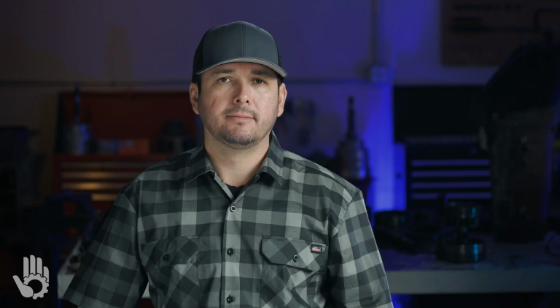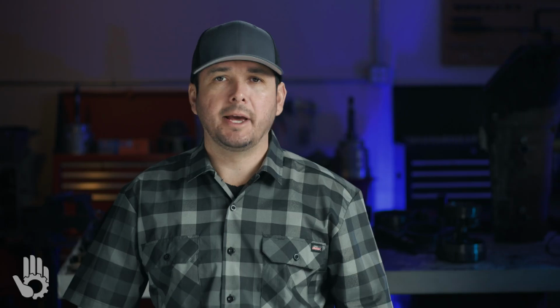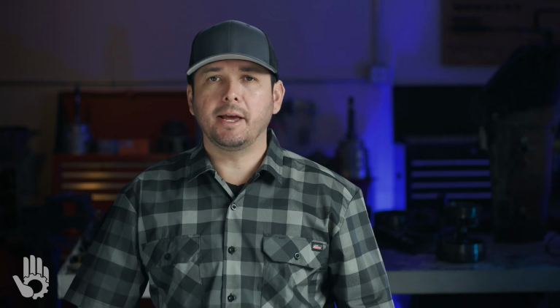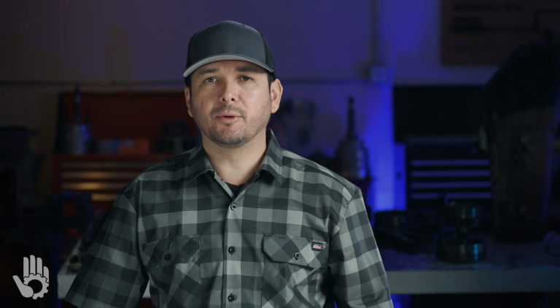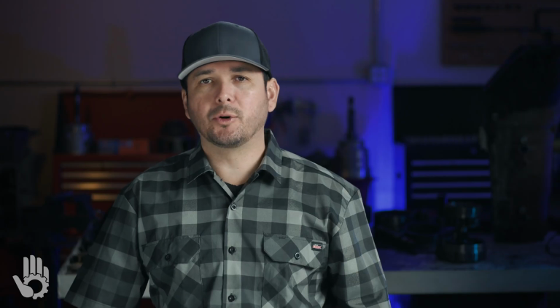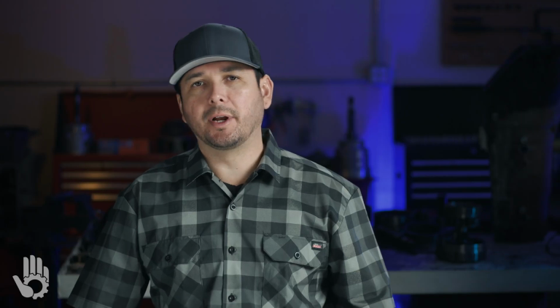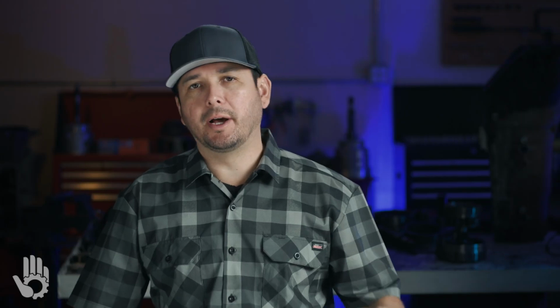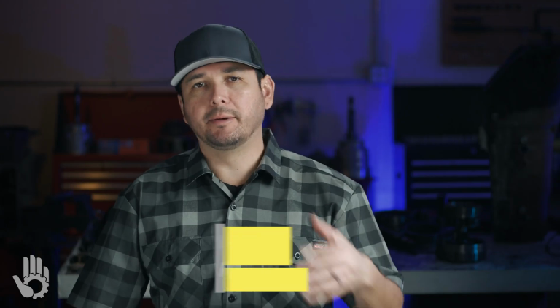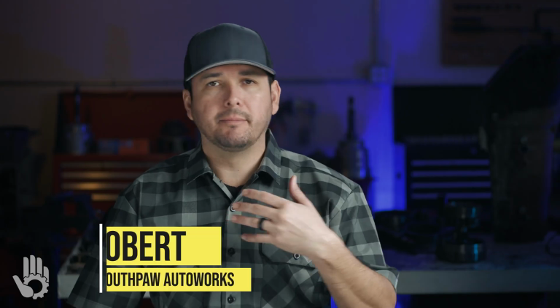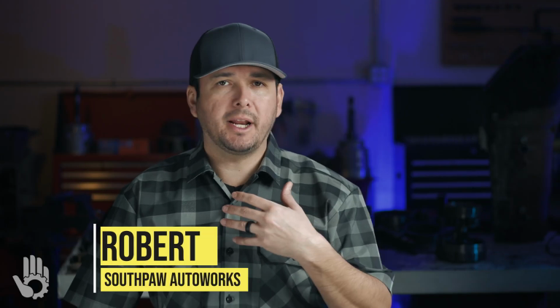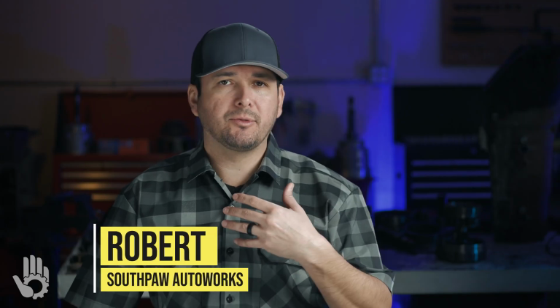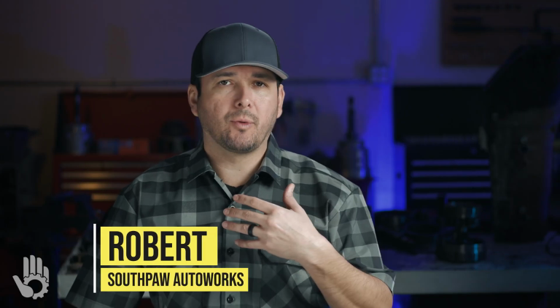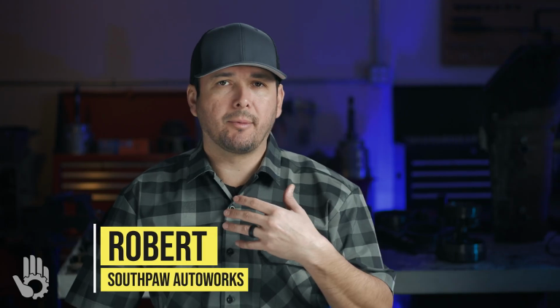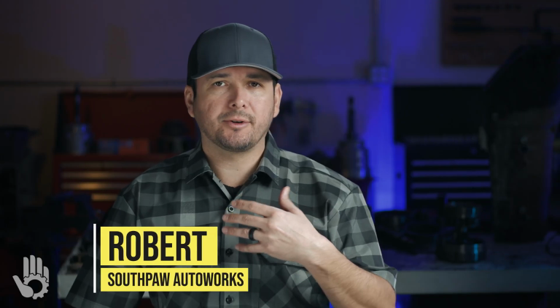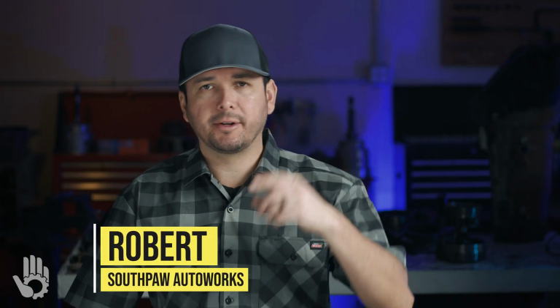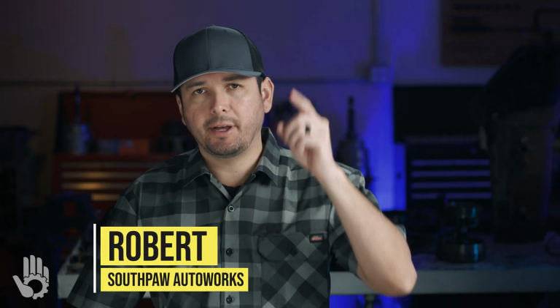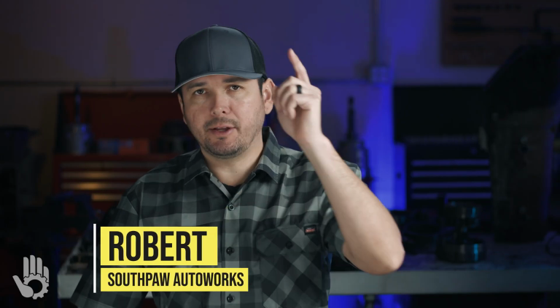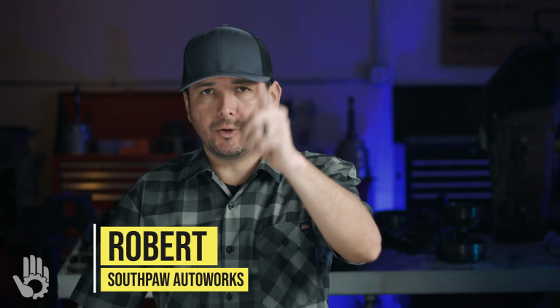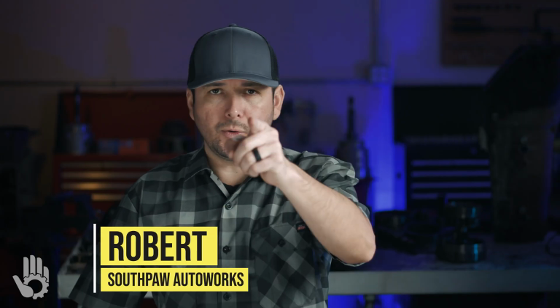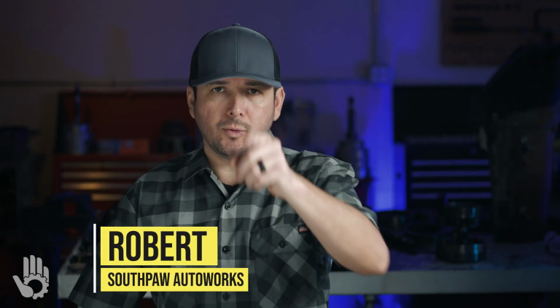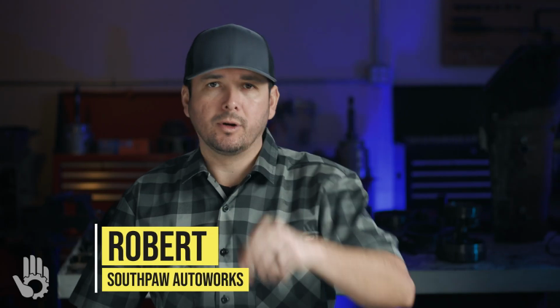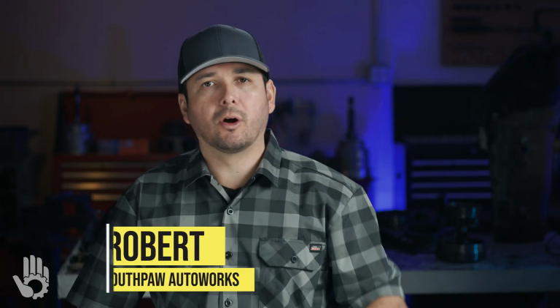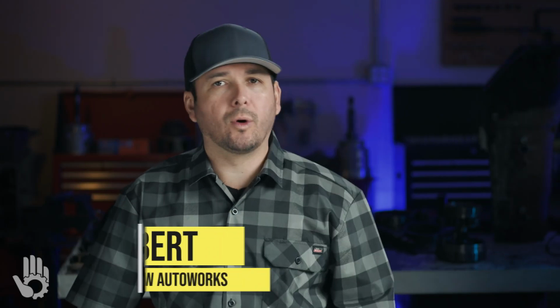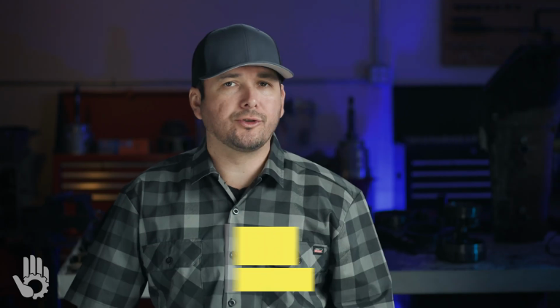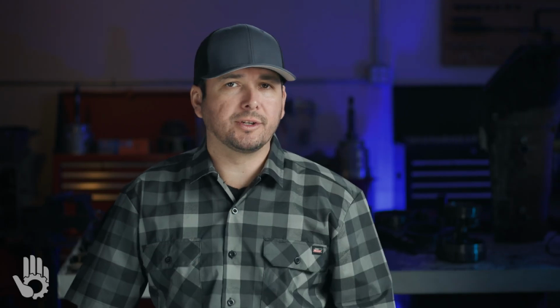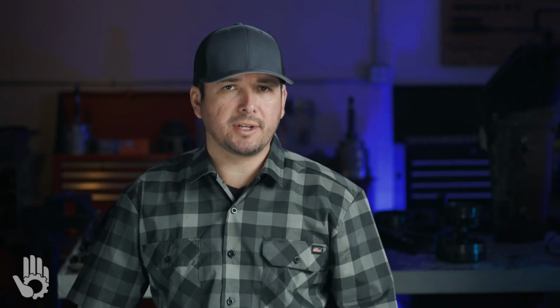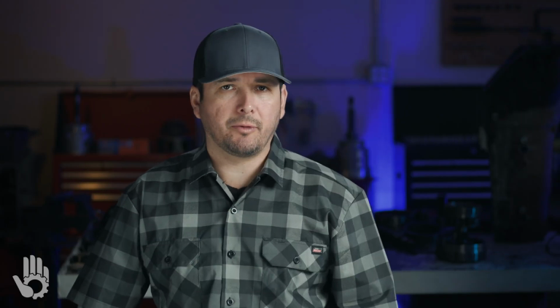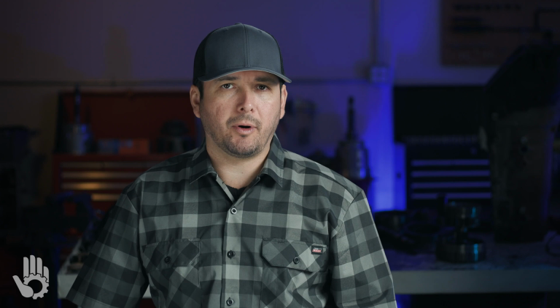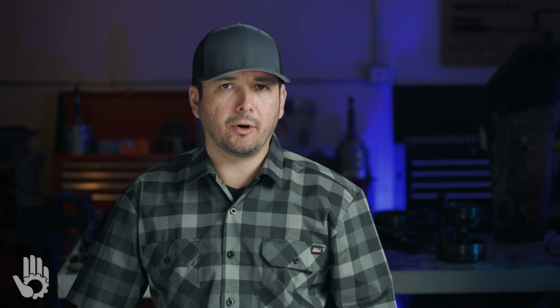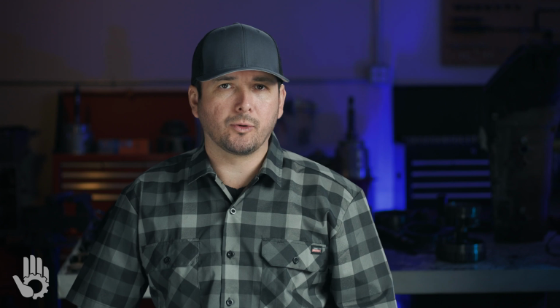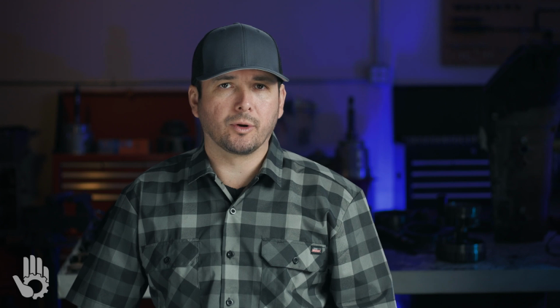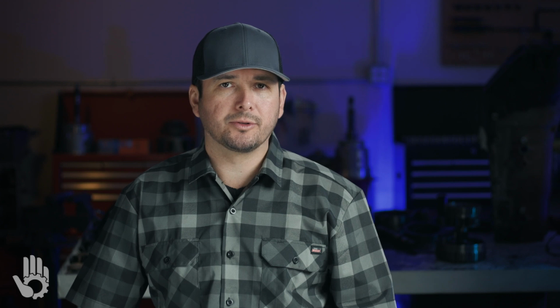Hey, what's going on? My name's Robert, and you are watching Southpaw Auto Works.